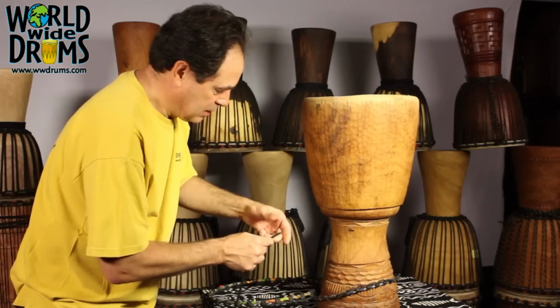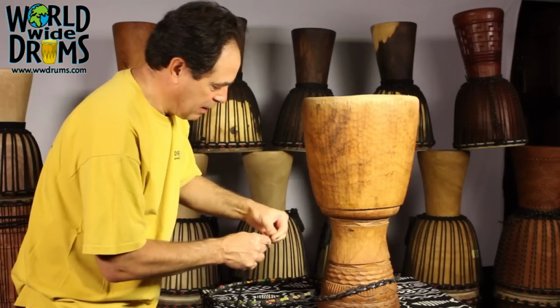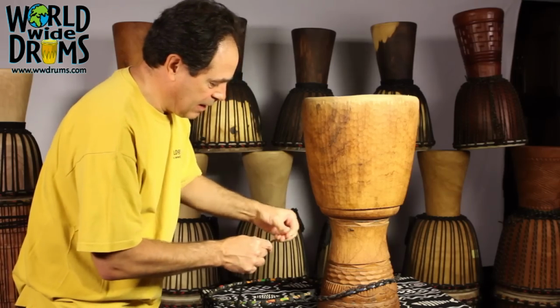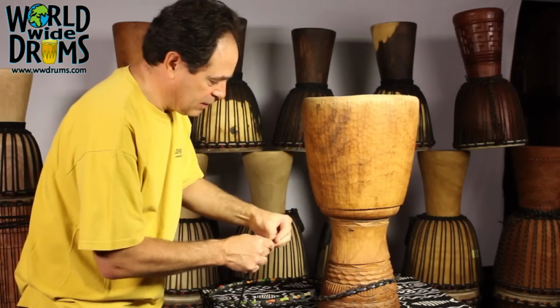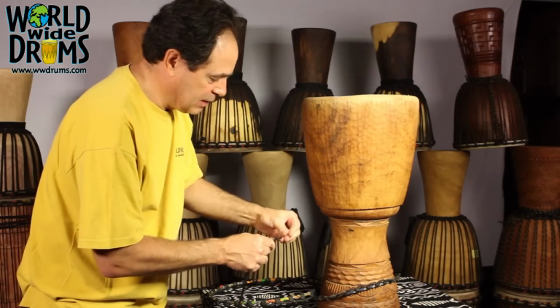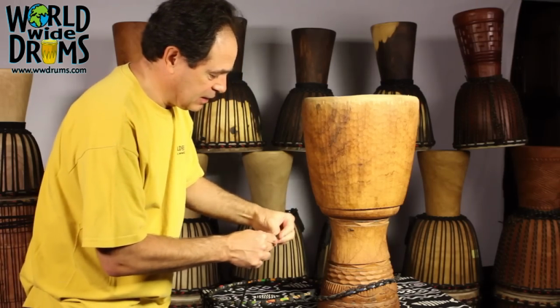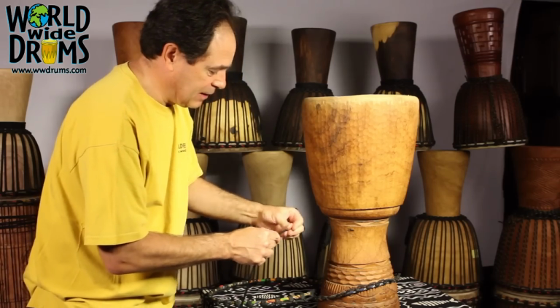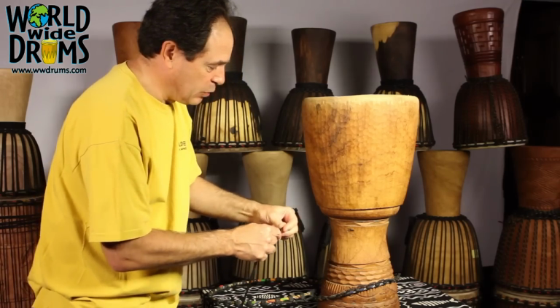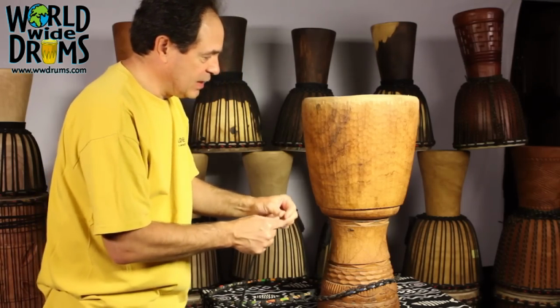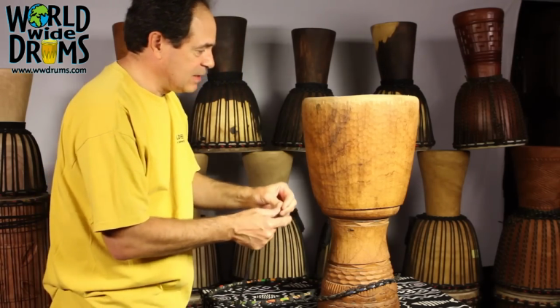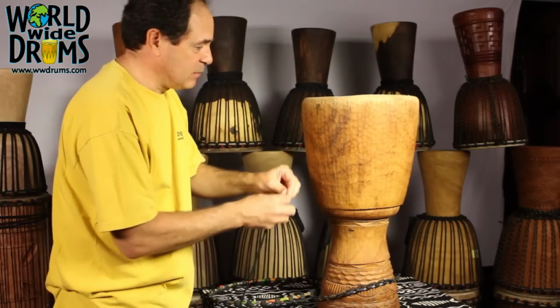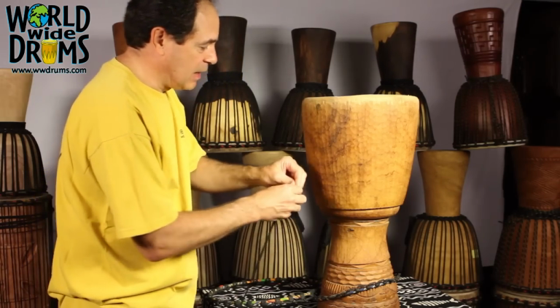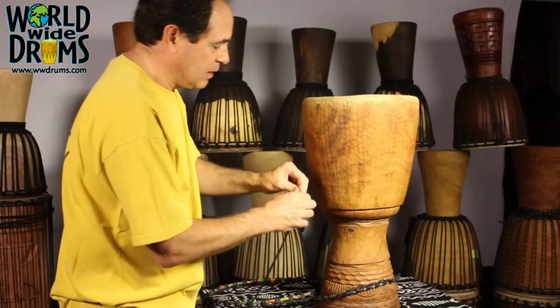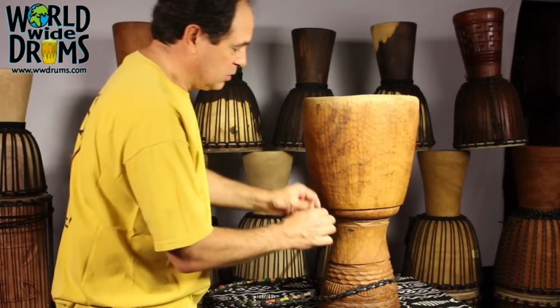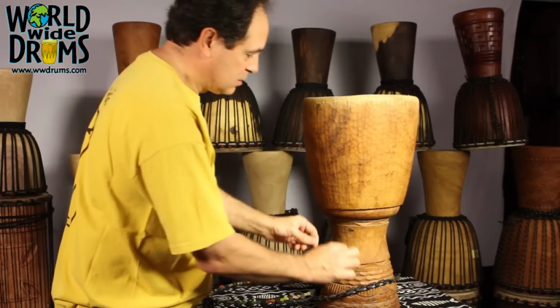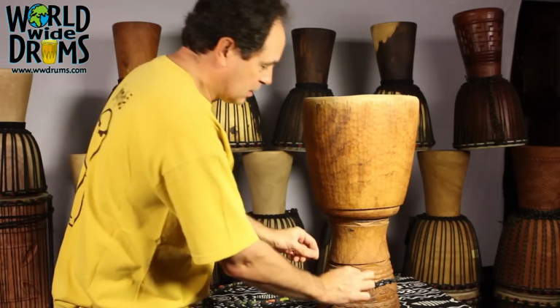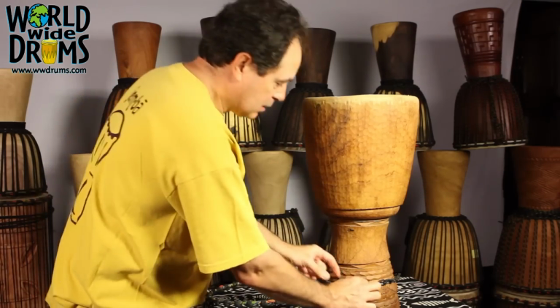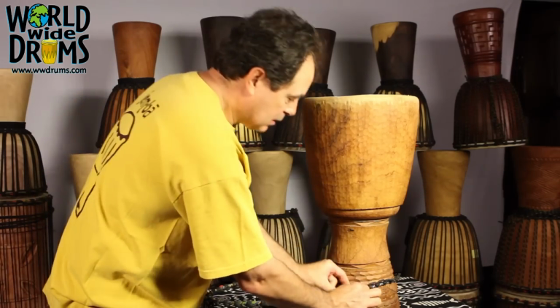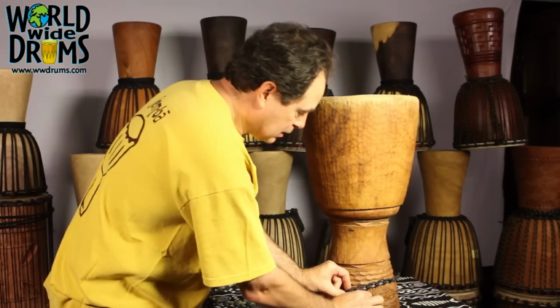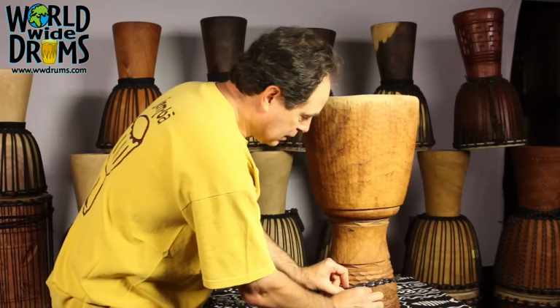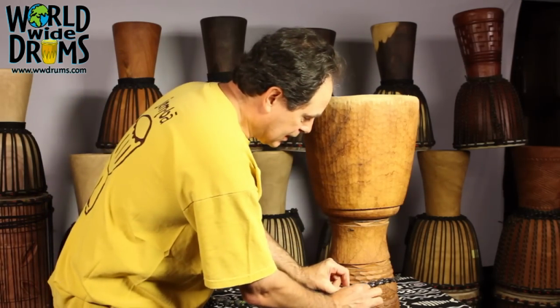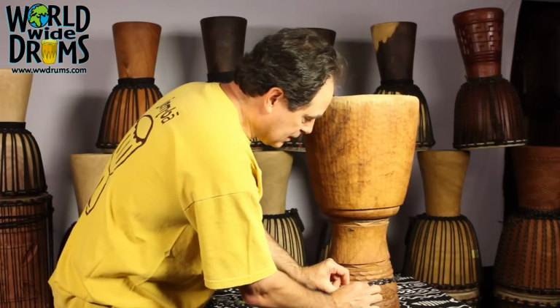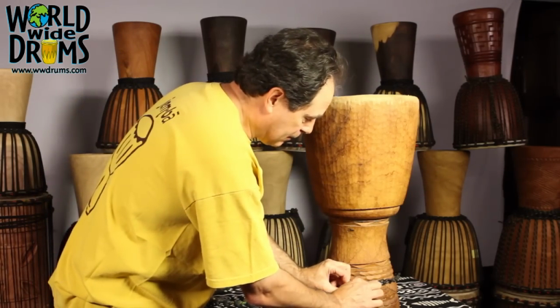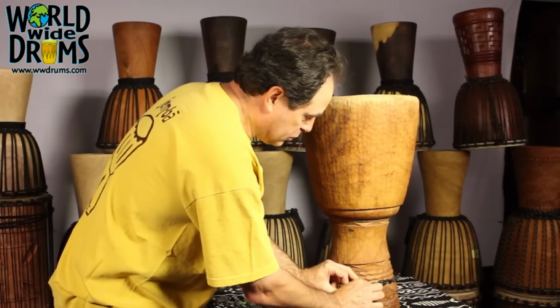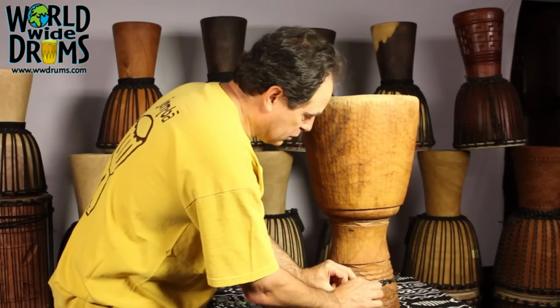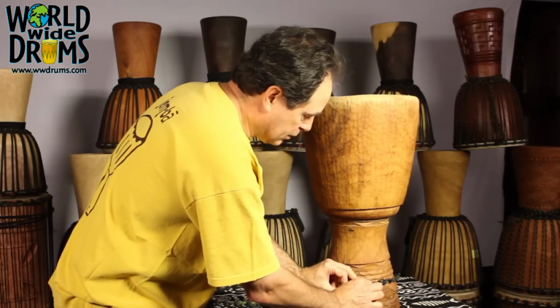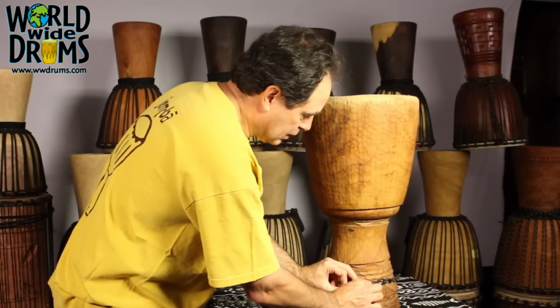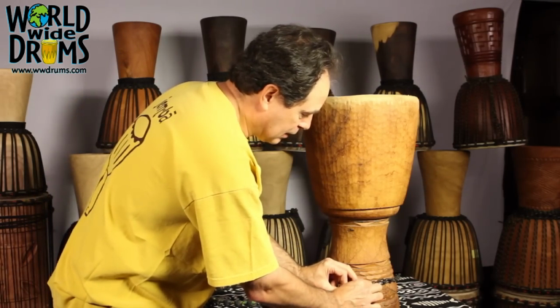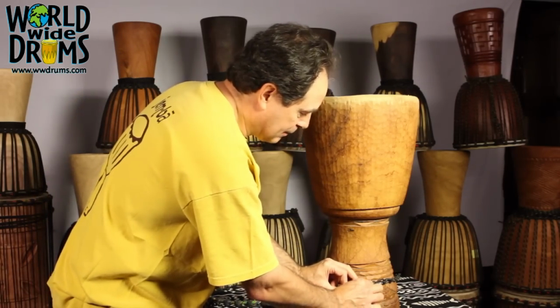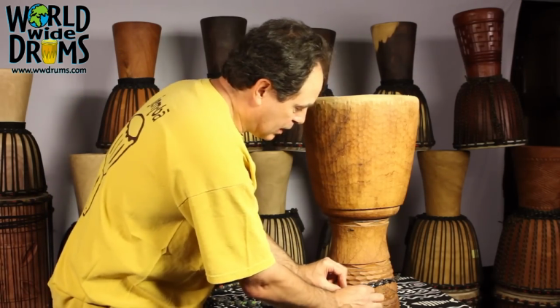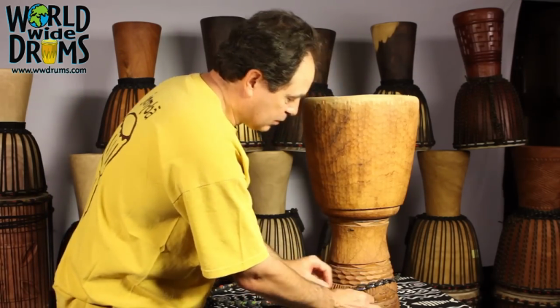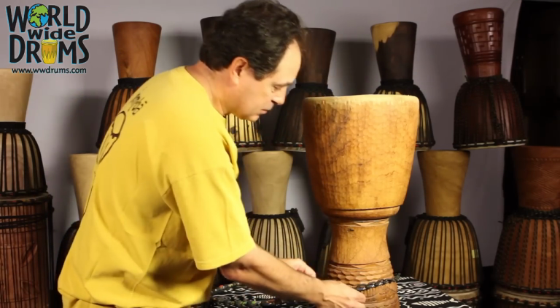Now I have a nice kind of pointy tip that I can use to lace up through there without a lot of problems. We'll see you soon.